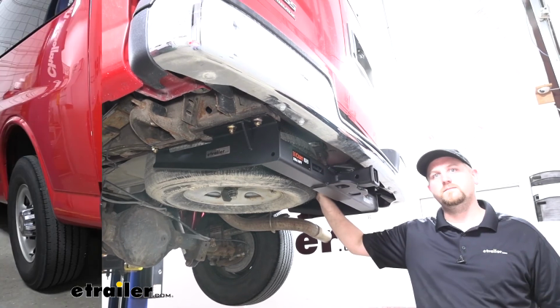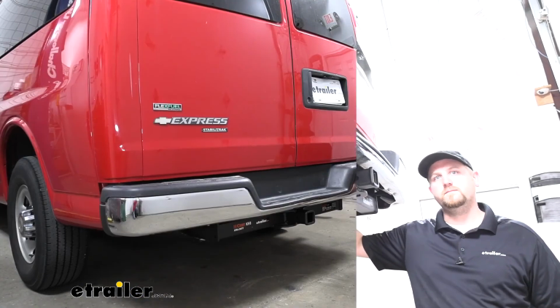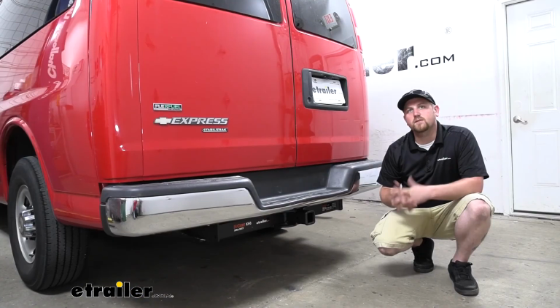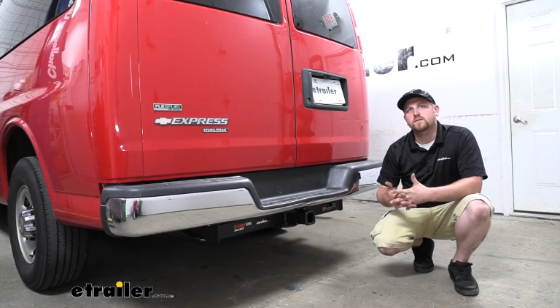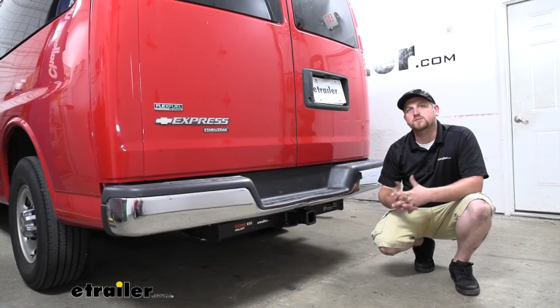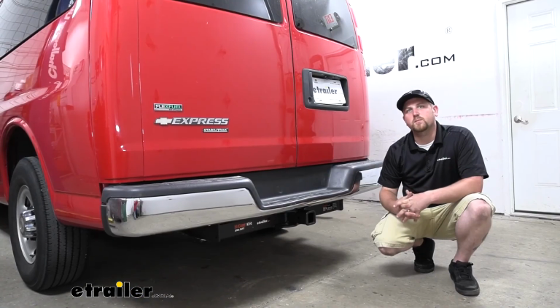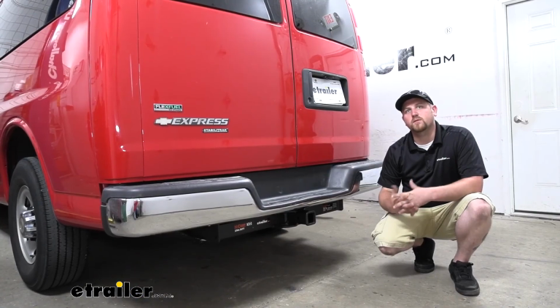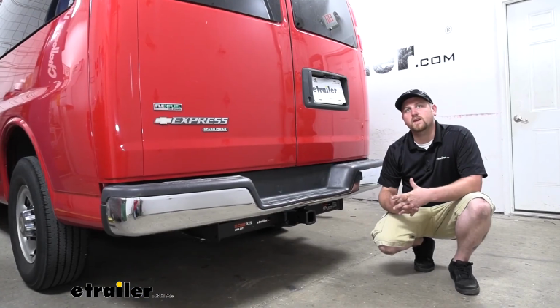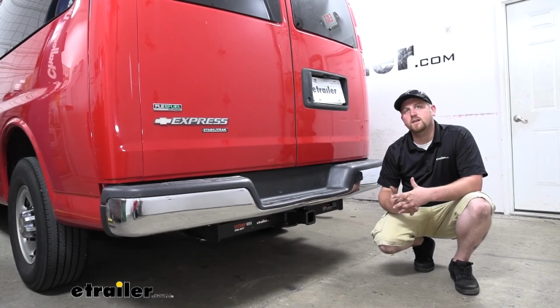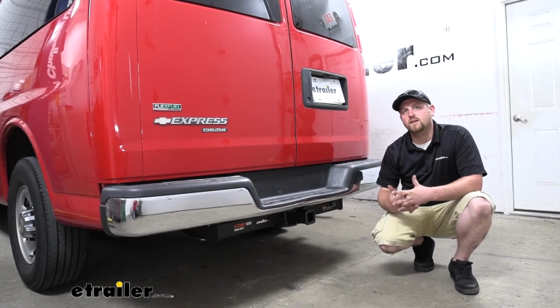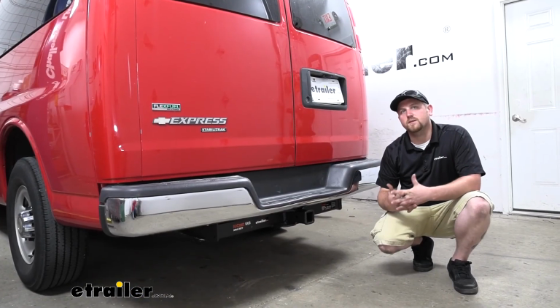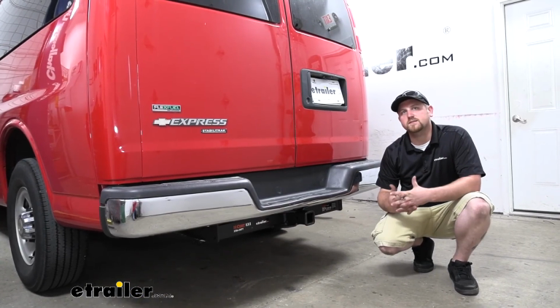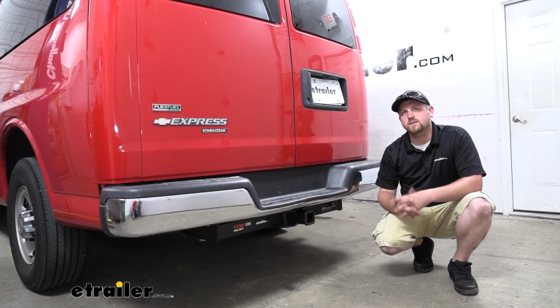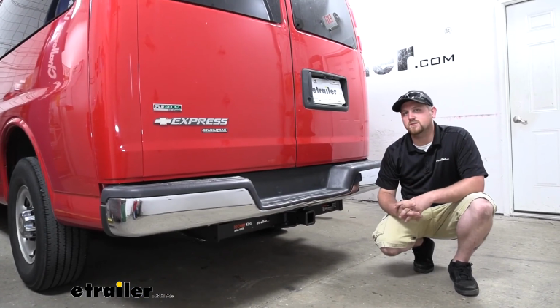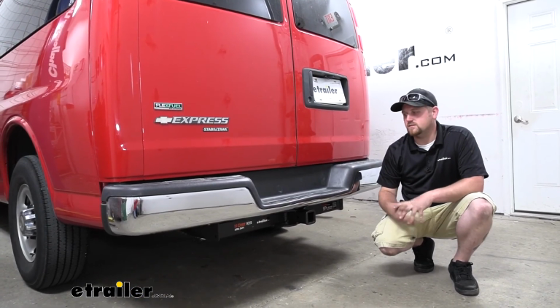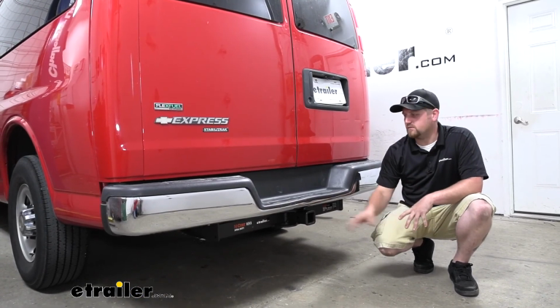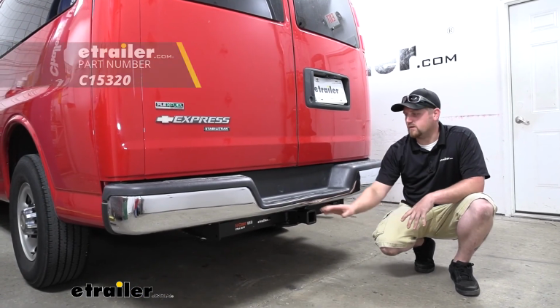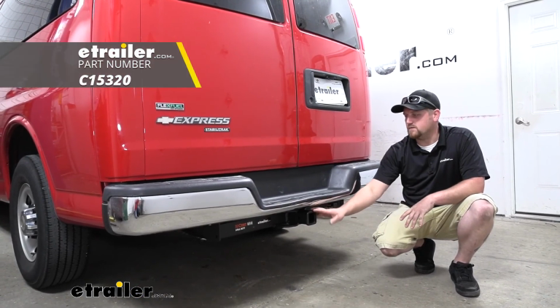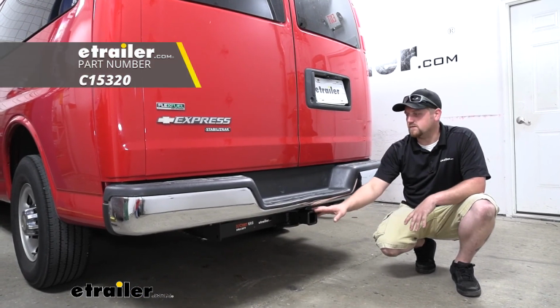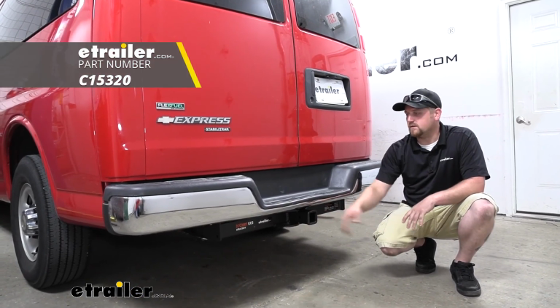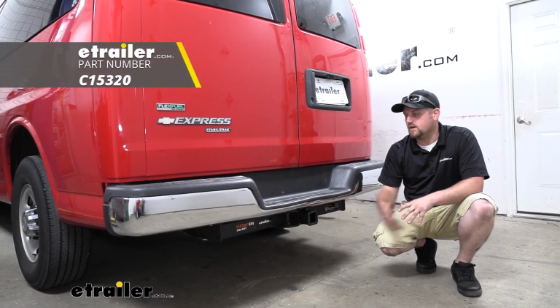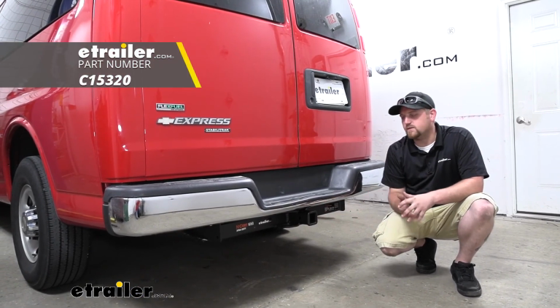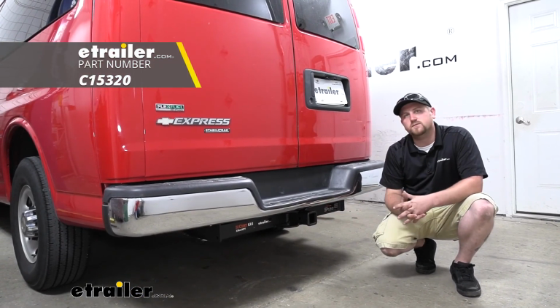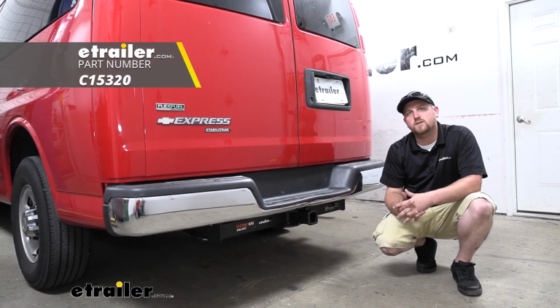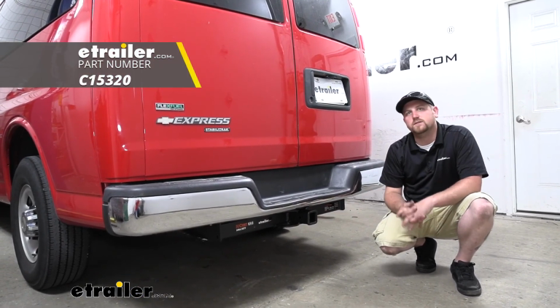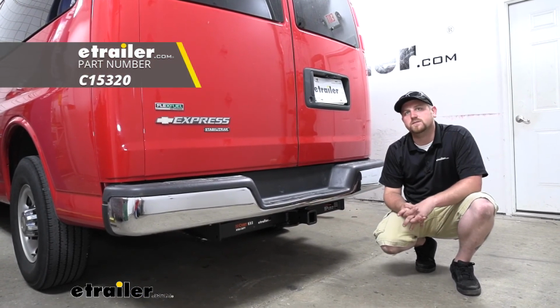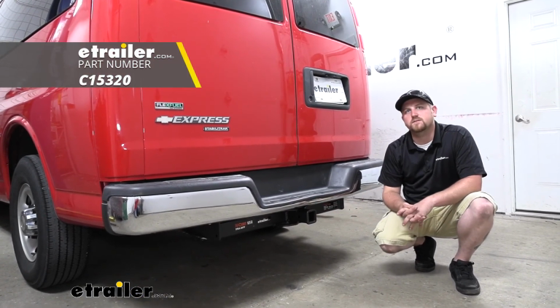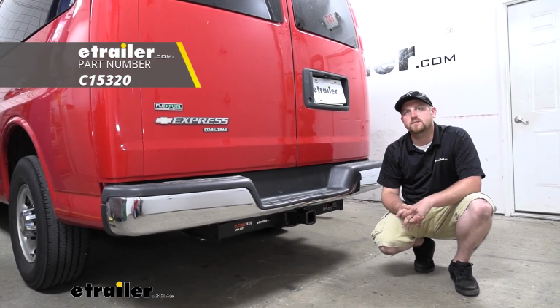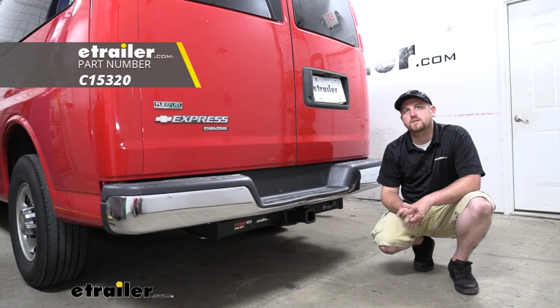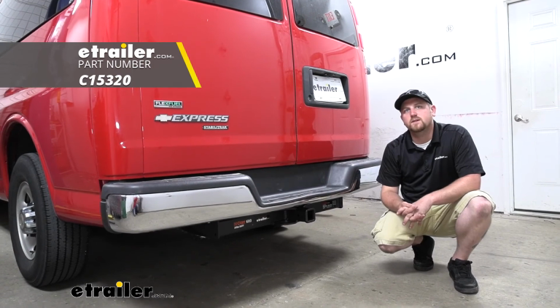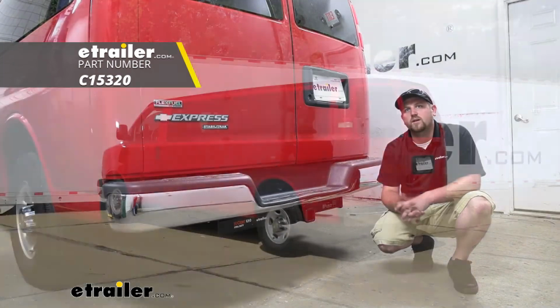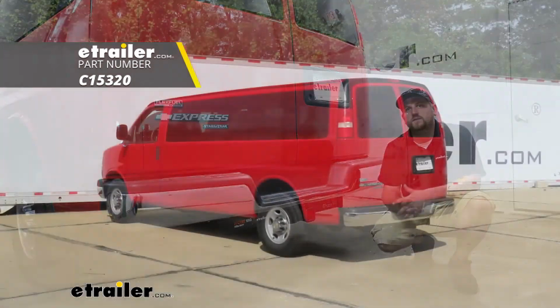And that'll finish up our look at and our installation of the Curt Class 5 trailer hitch receiver on our 2011 Chevrolet Express van.